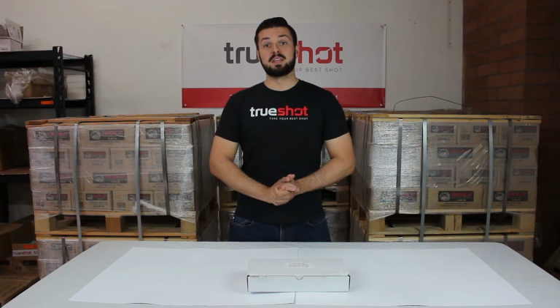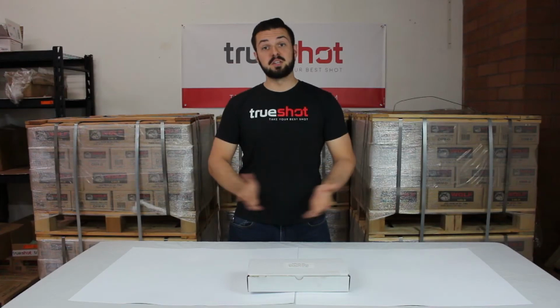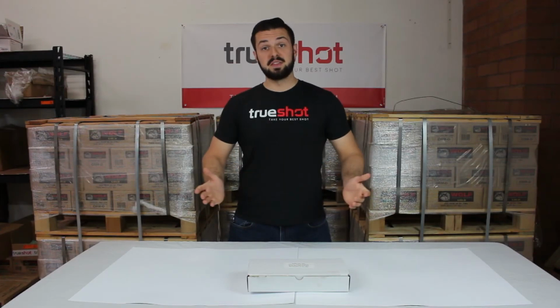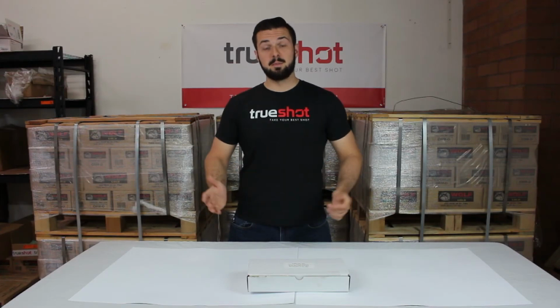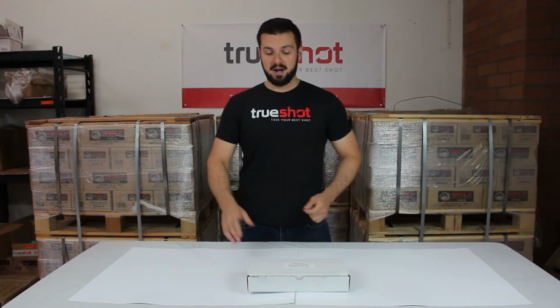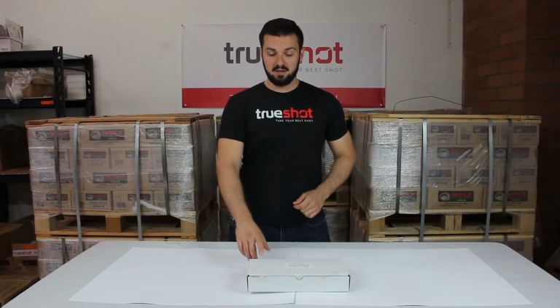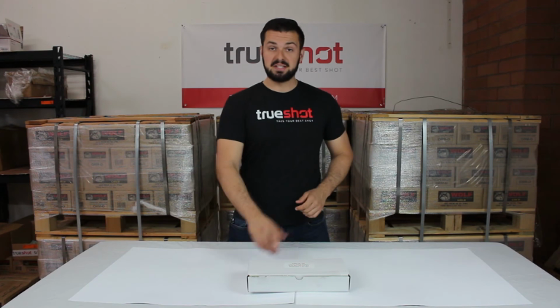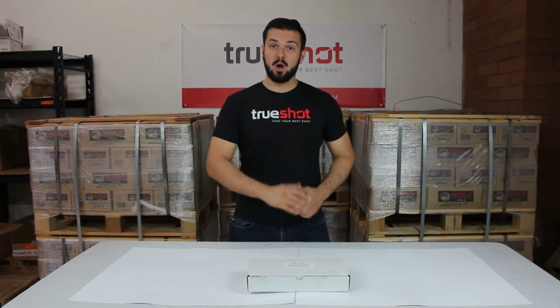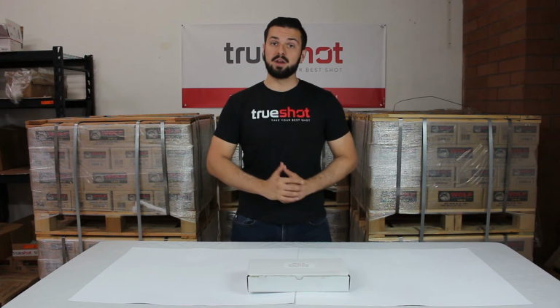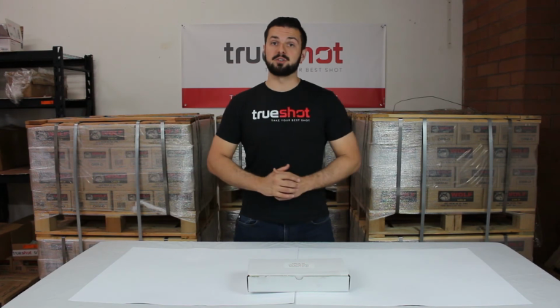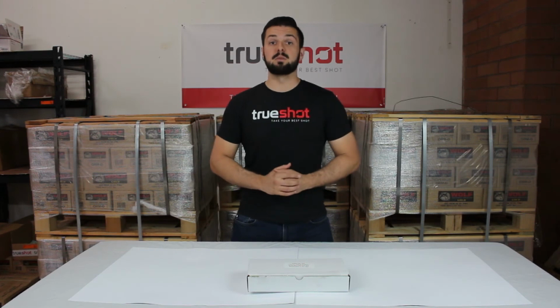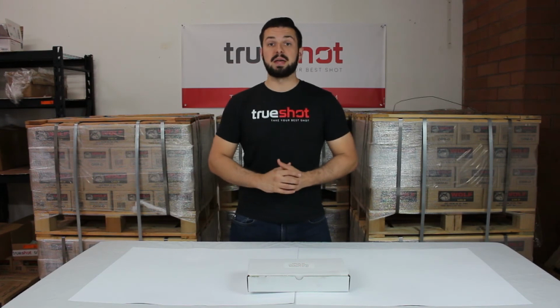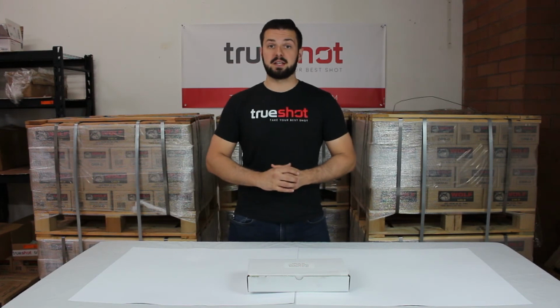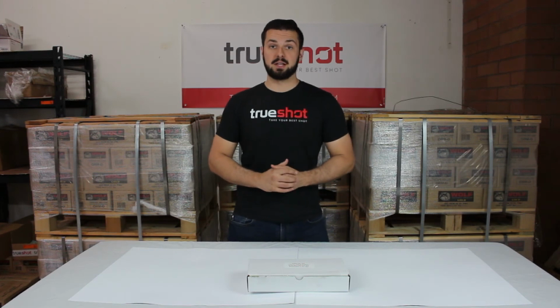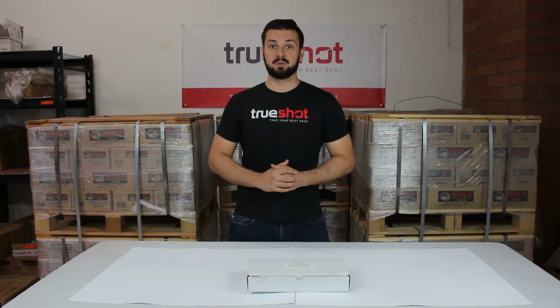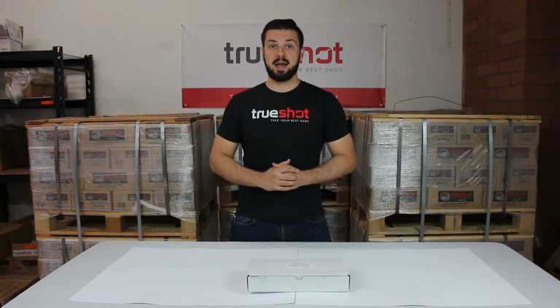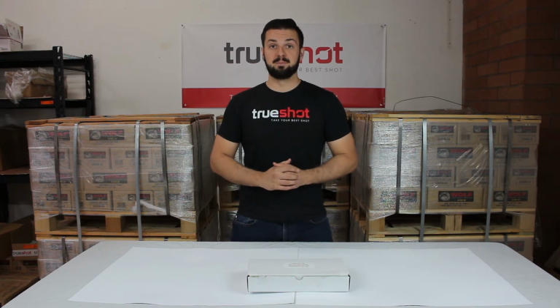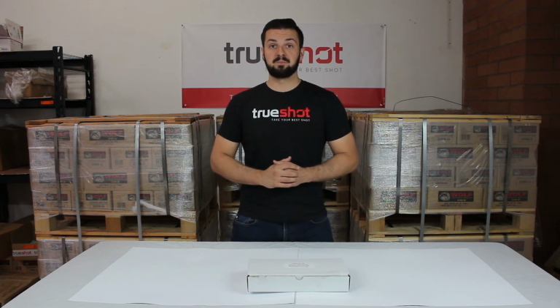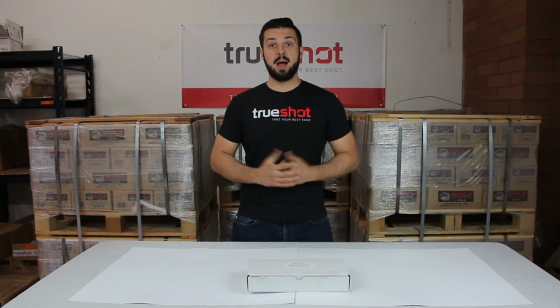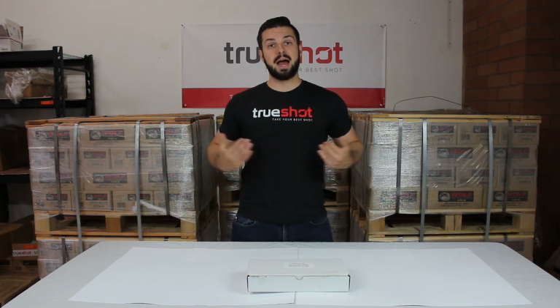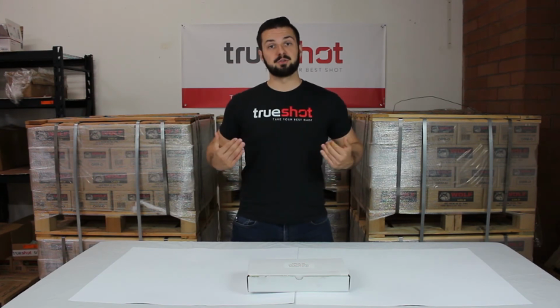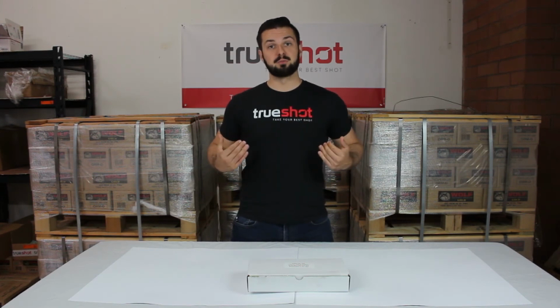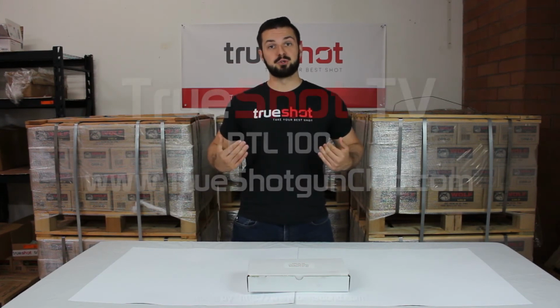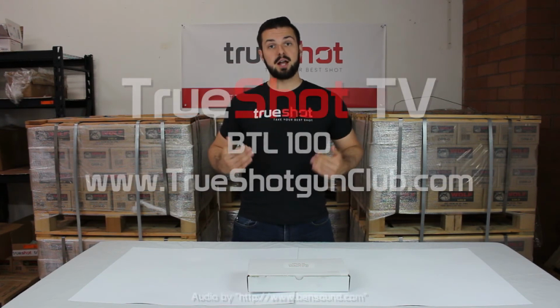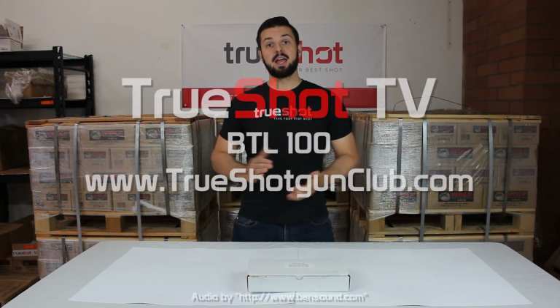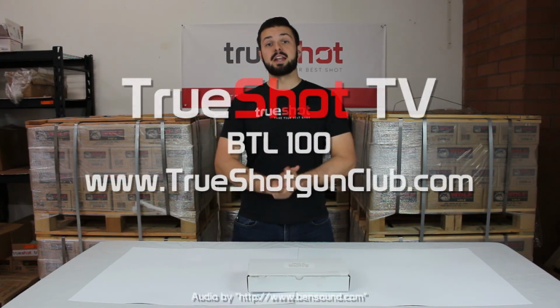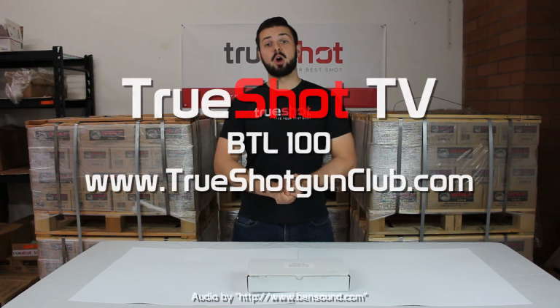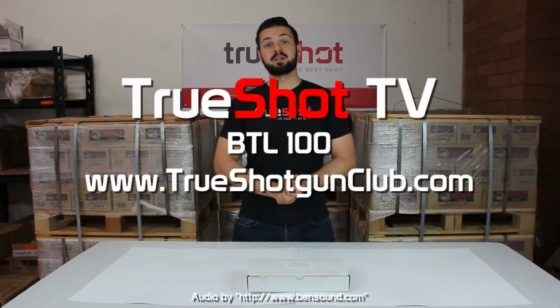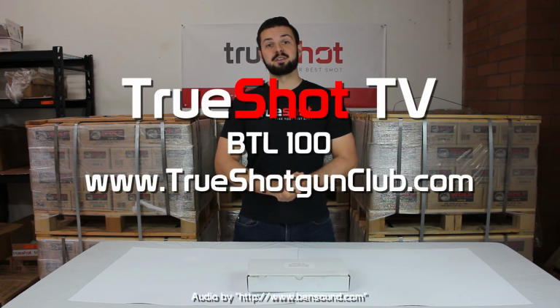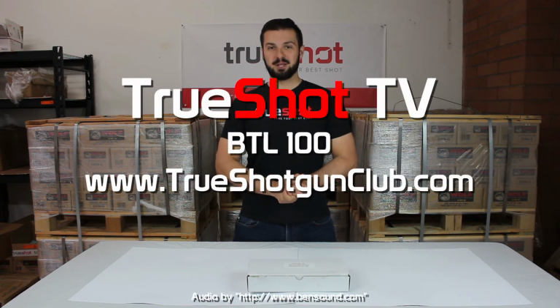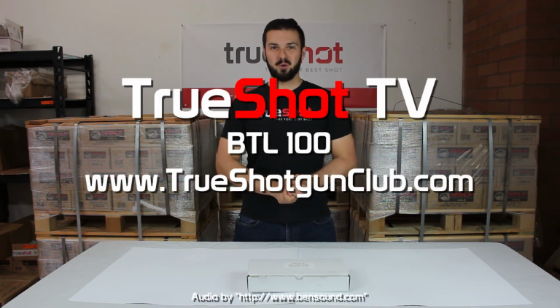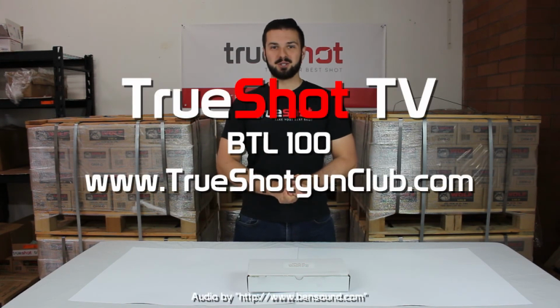This has been the unboxing of BTL100 Basic Hand Tools Lab. I'm Patrick from TrueShot and as always, thanks for watching.